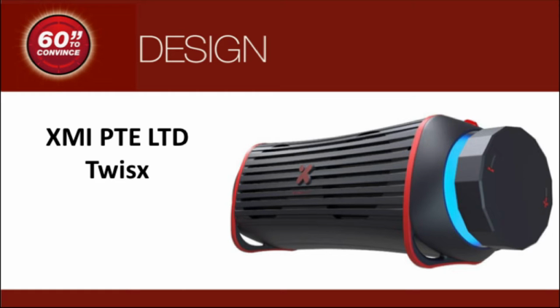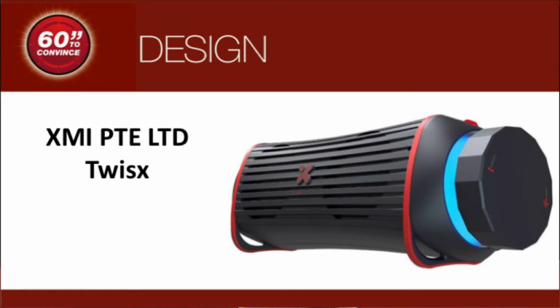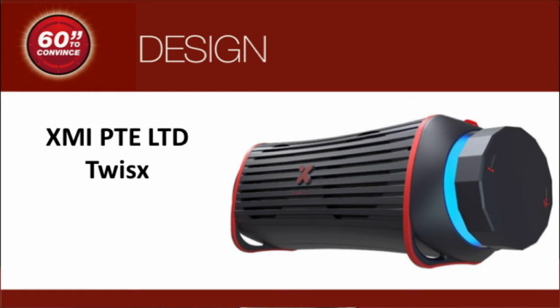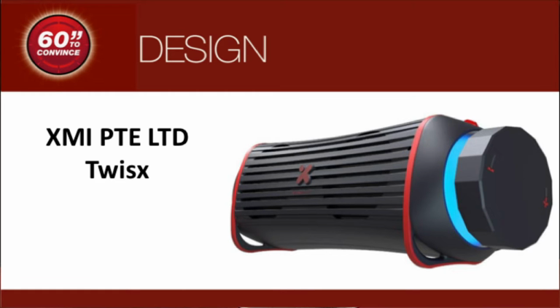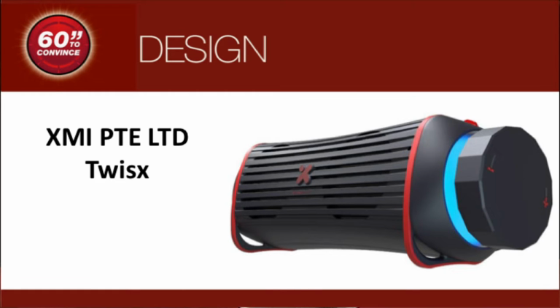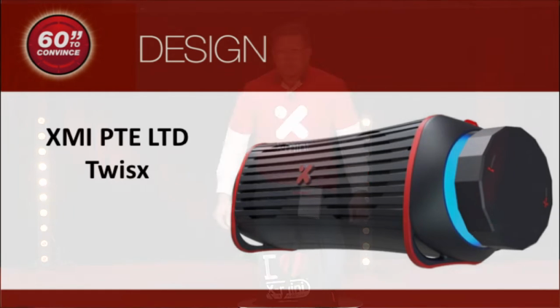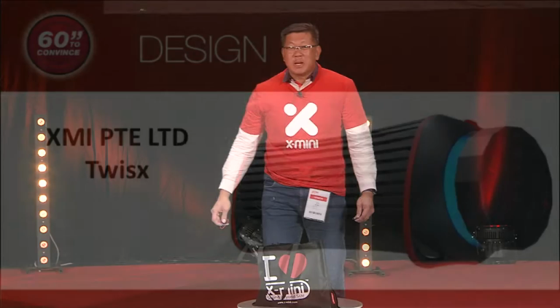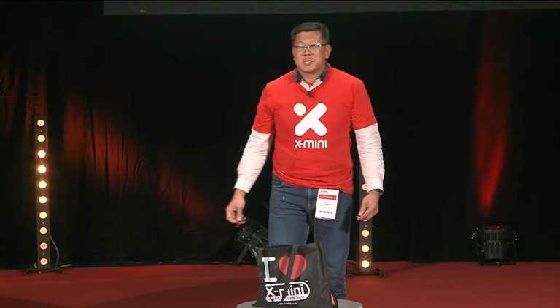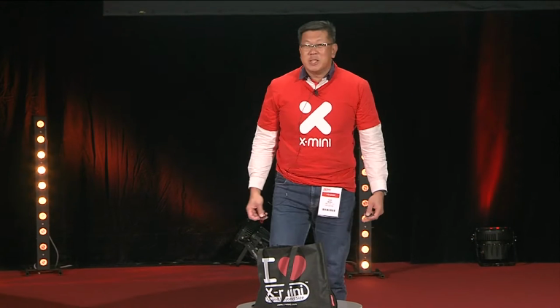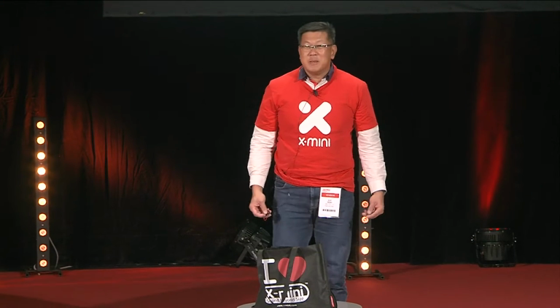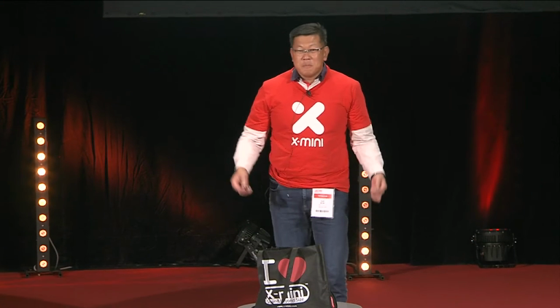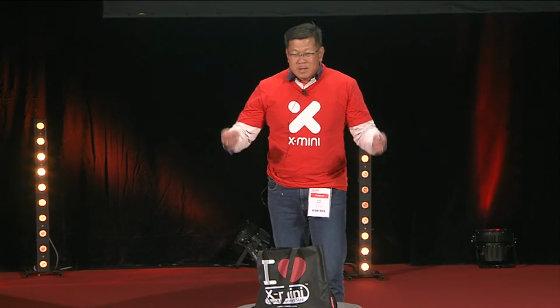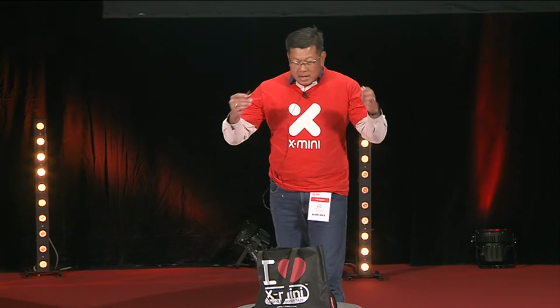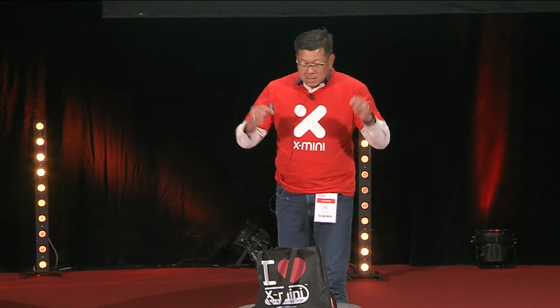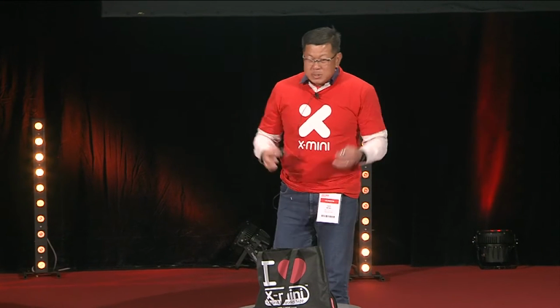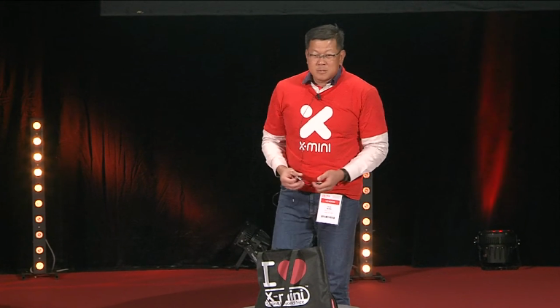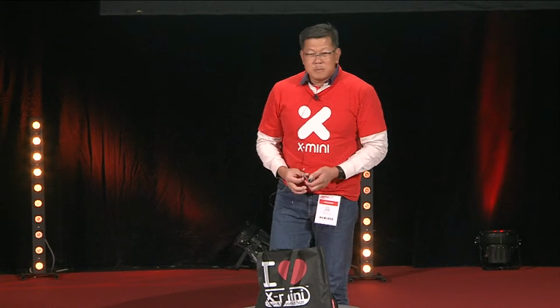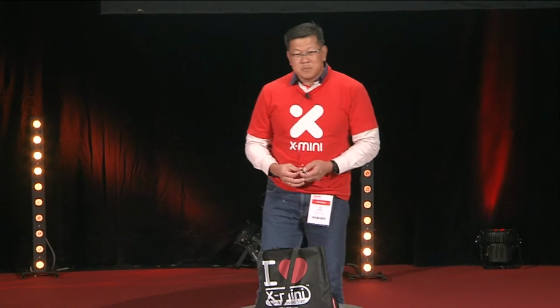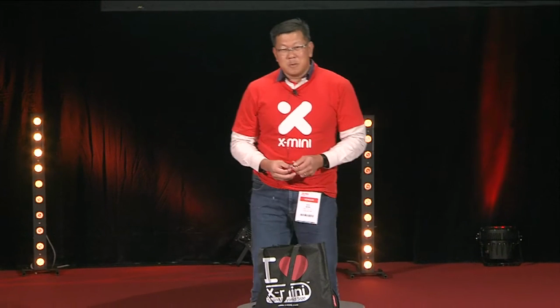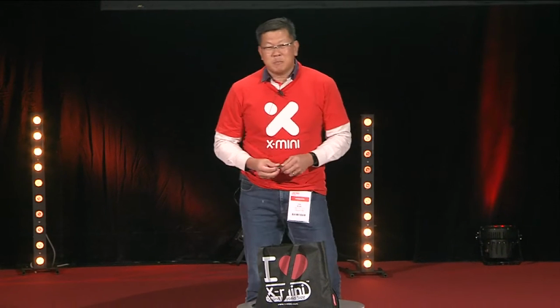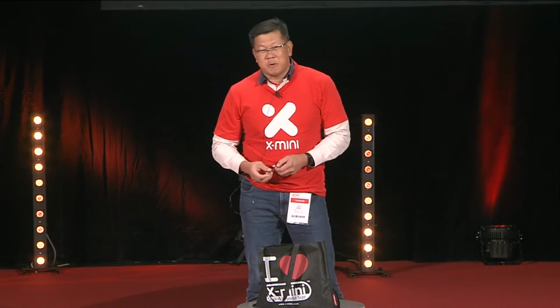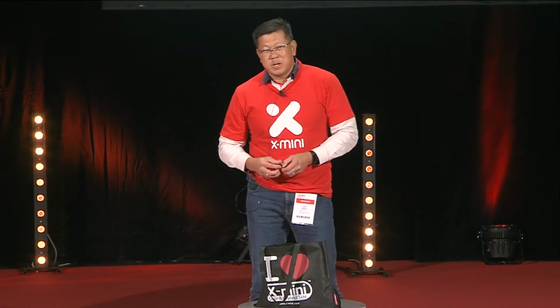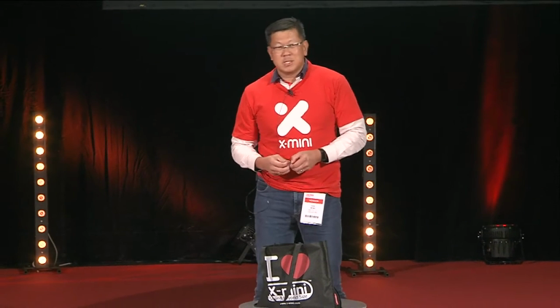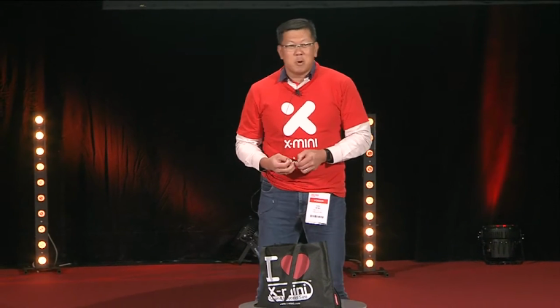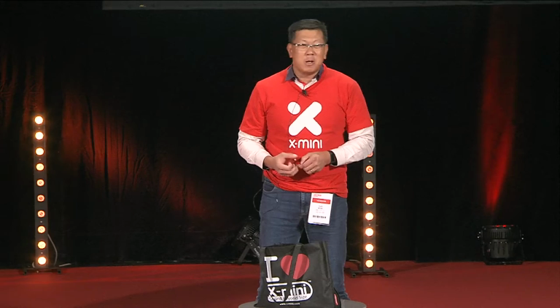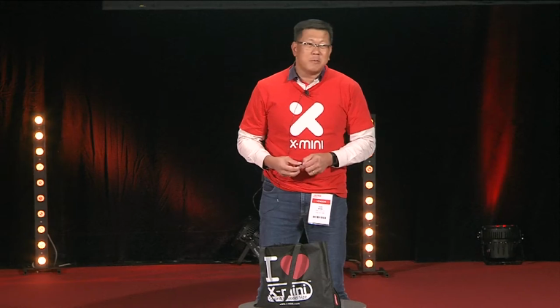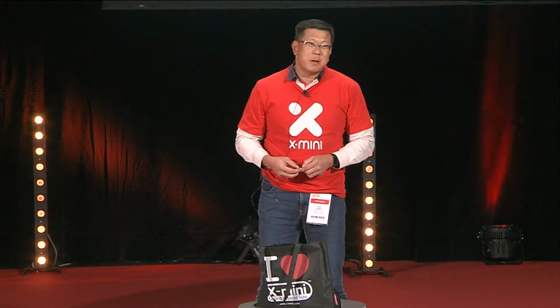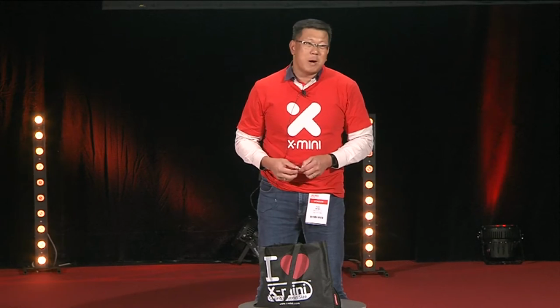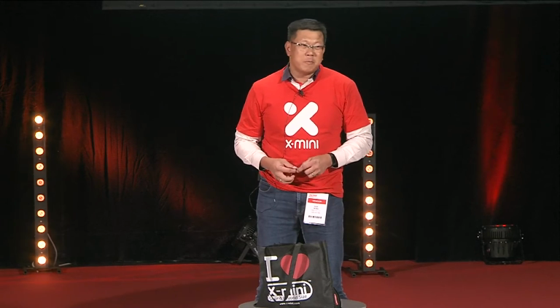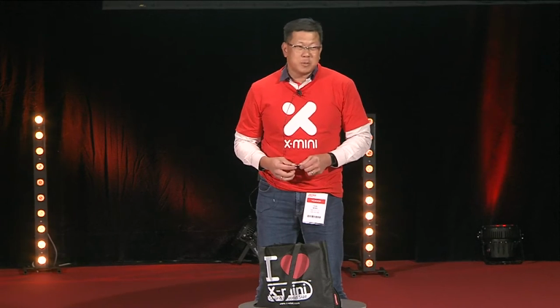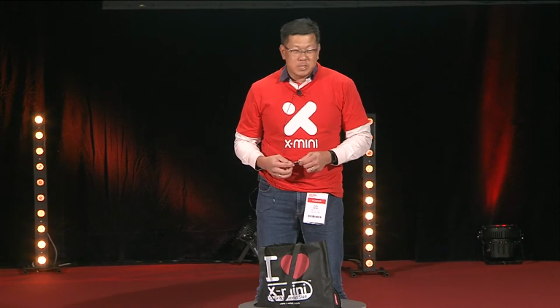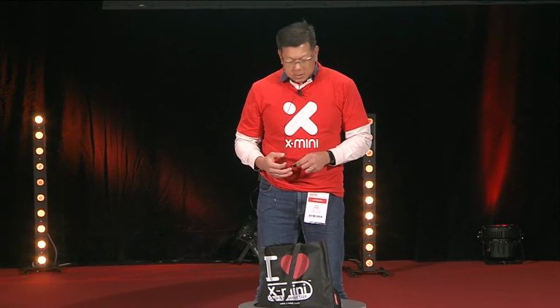Hello everyone, I'm from X-Mini. X-Mini is famous for making small and very powerful speakers.